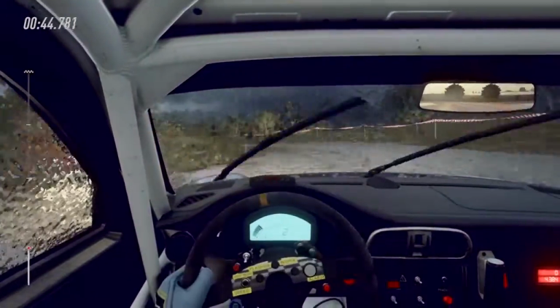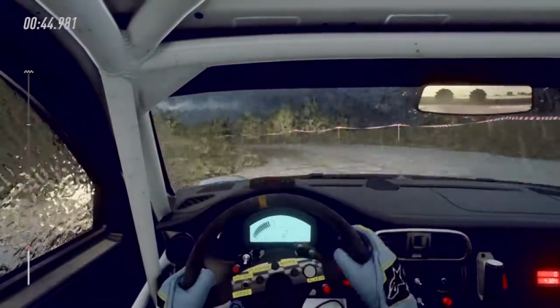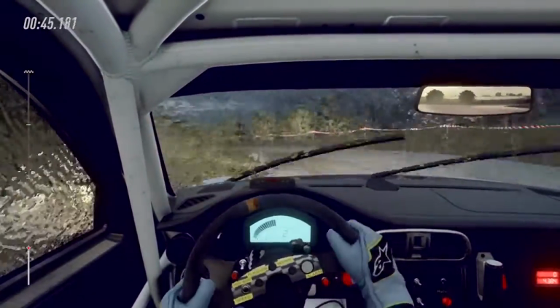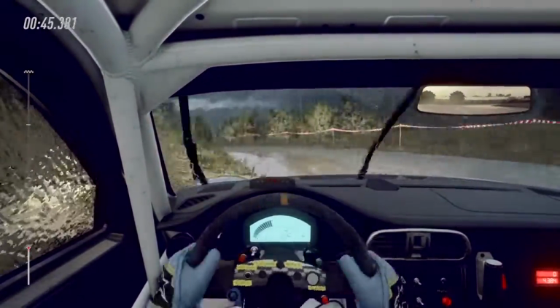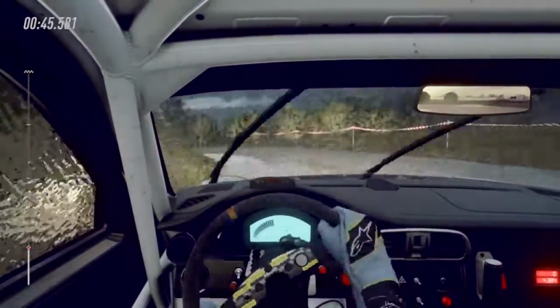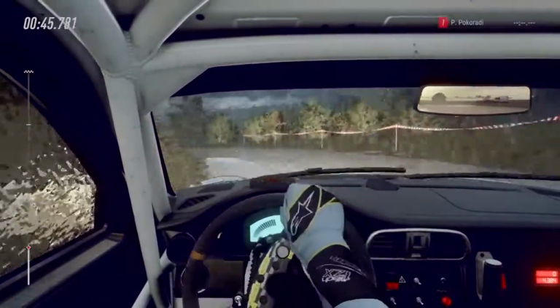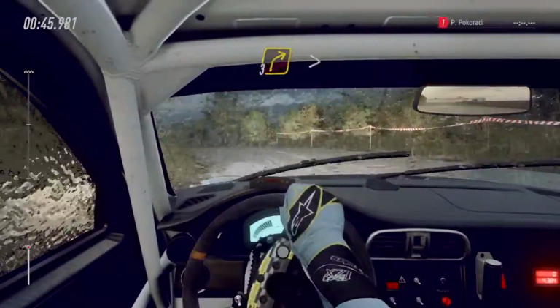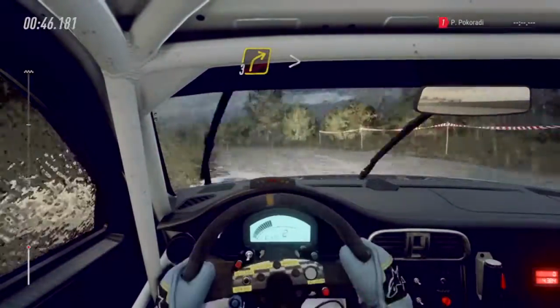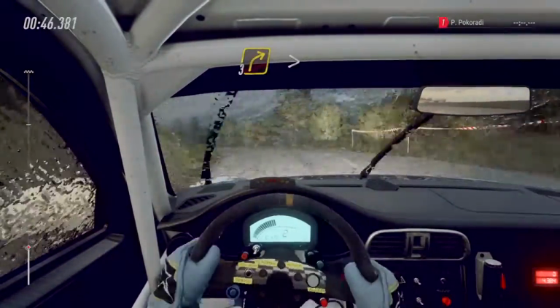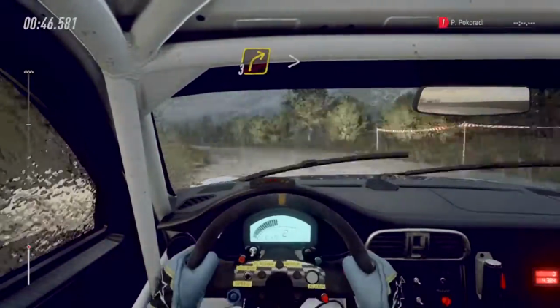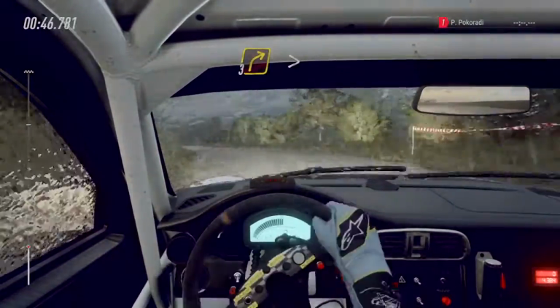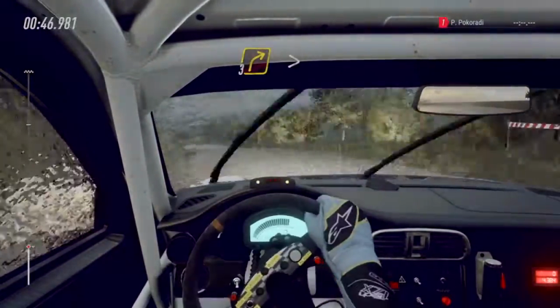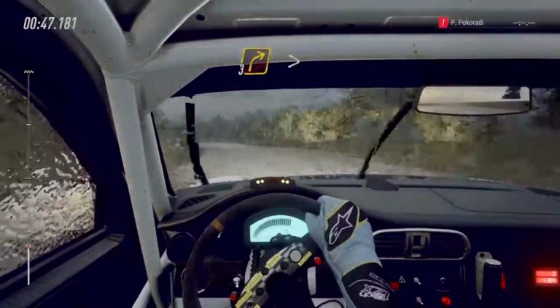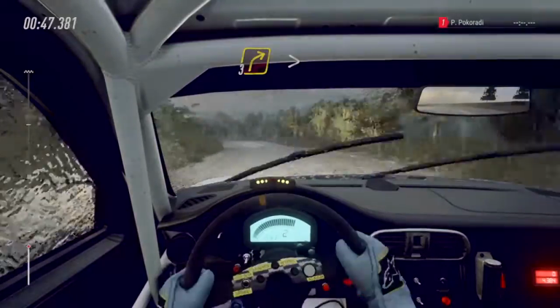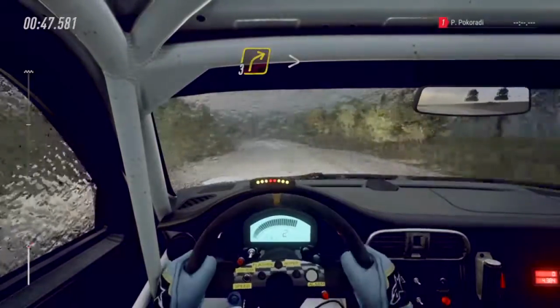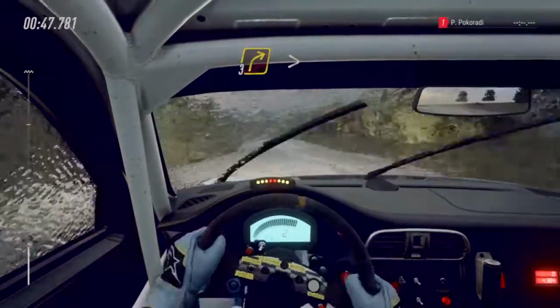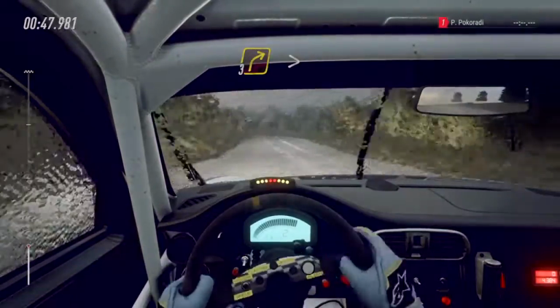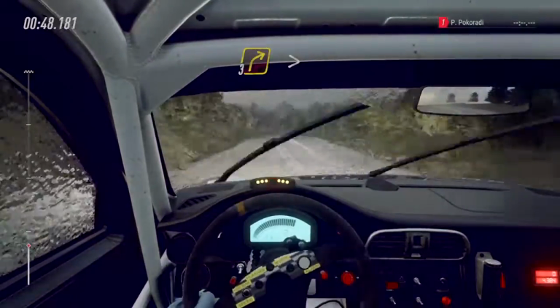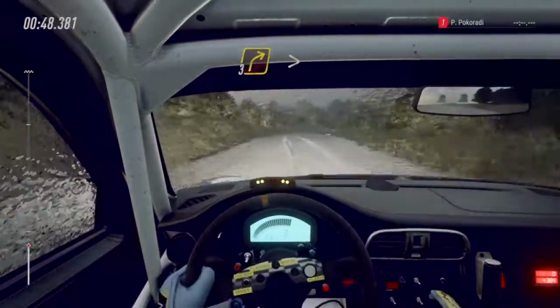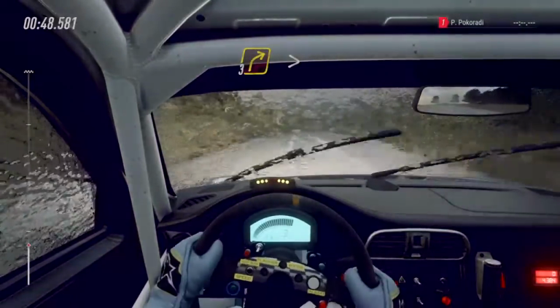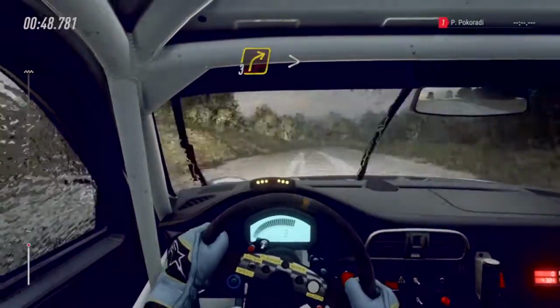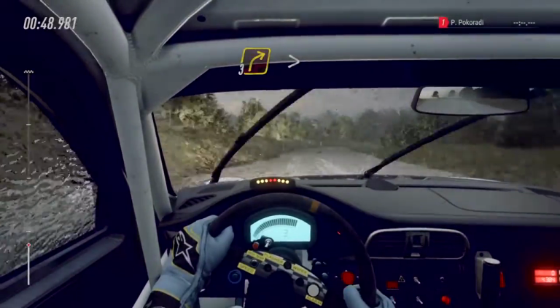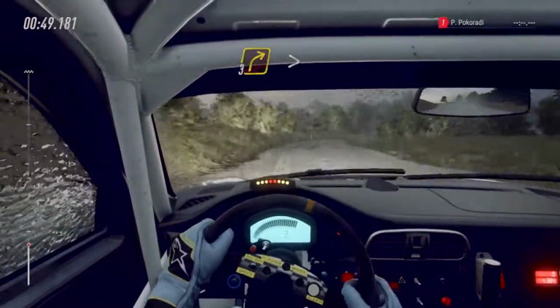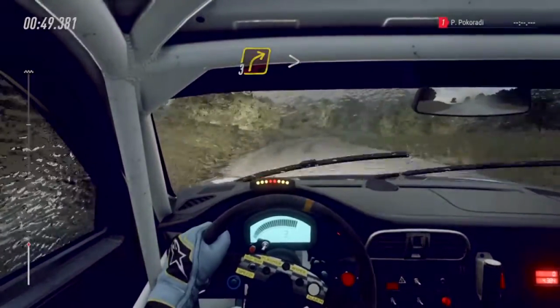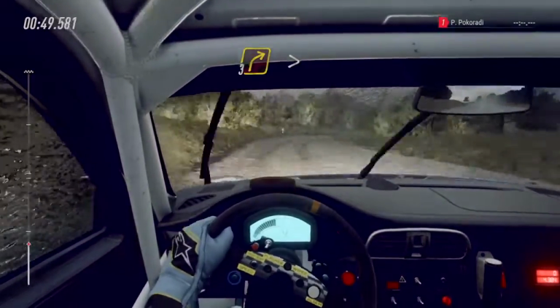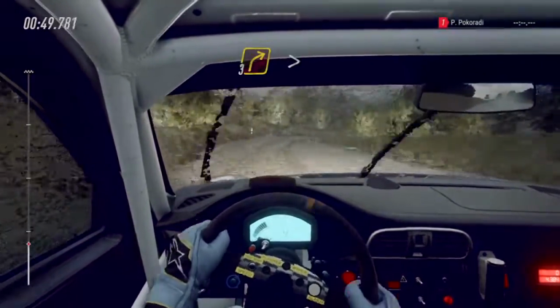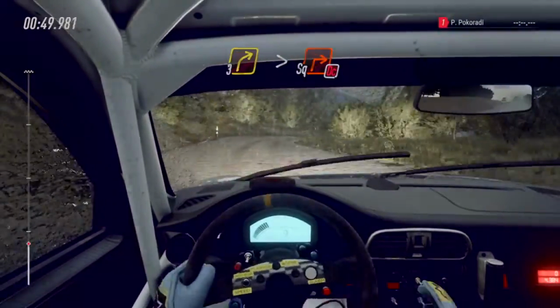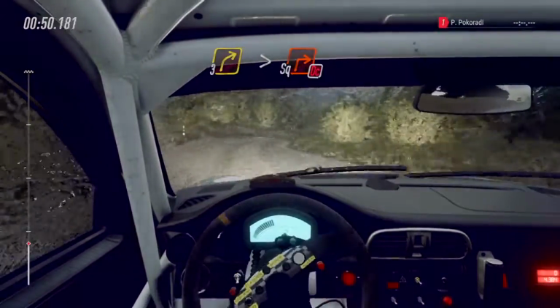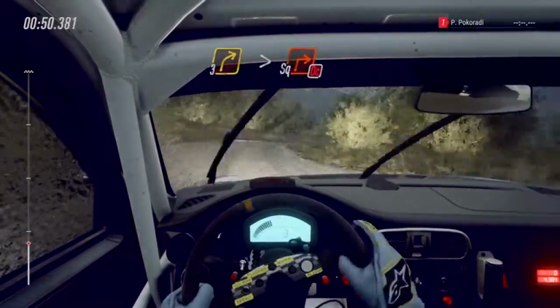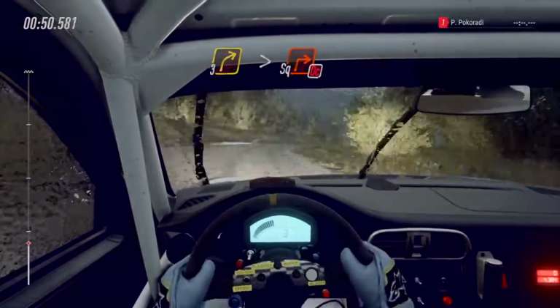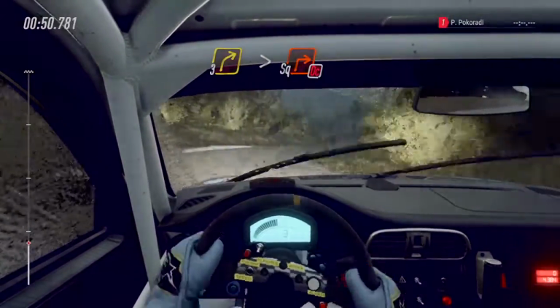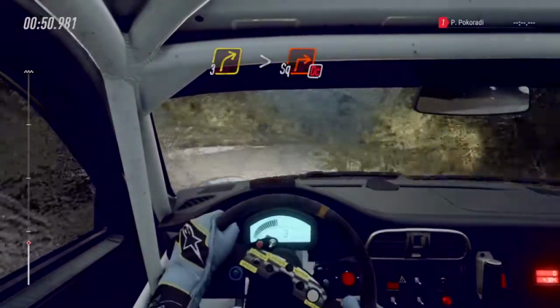Sixty, three right, tightens of a crest, downhill, into slow, turns square right, don't cut.